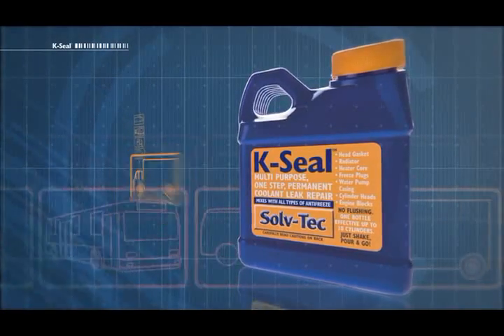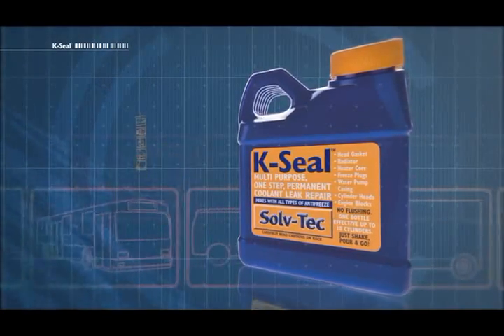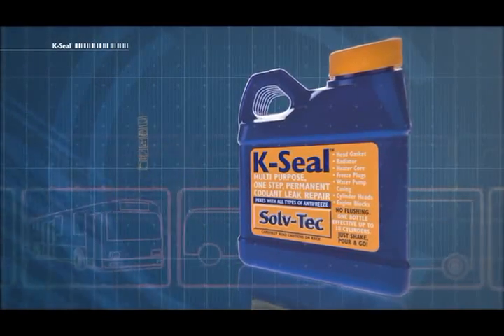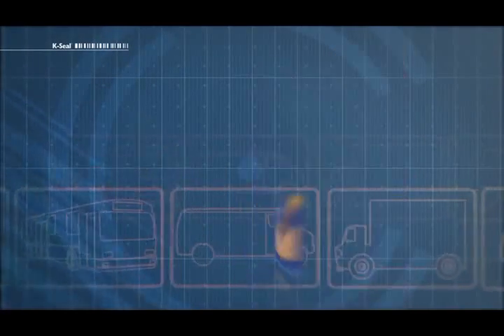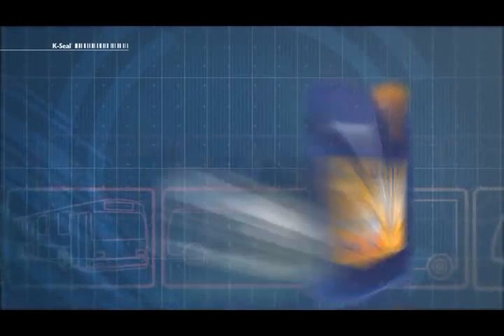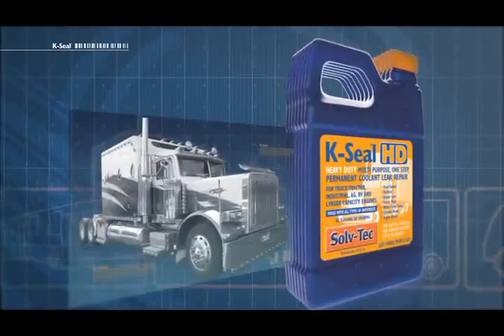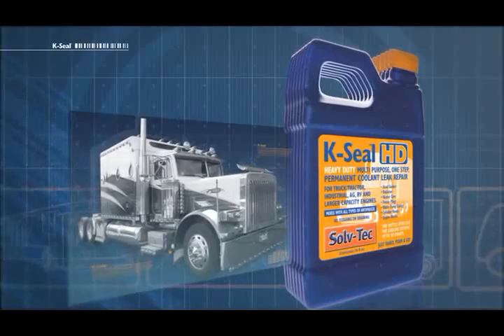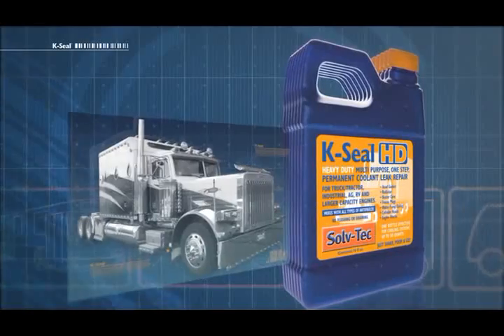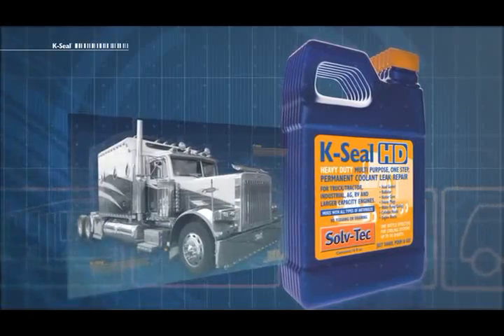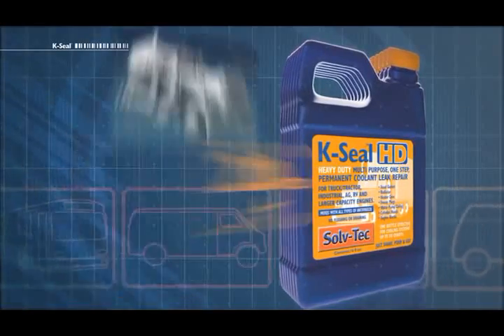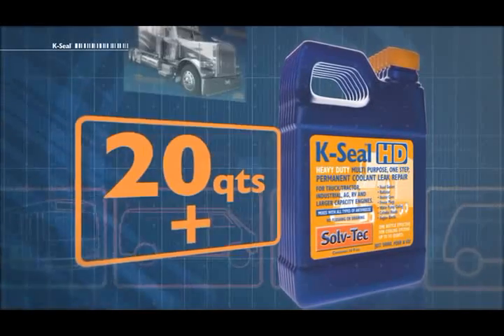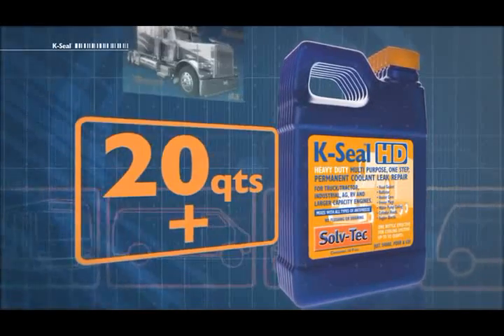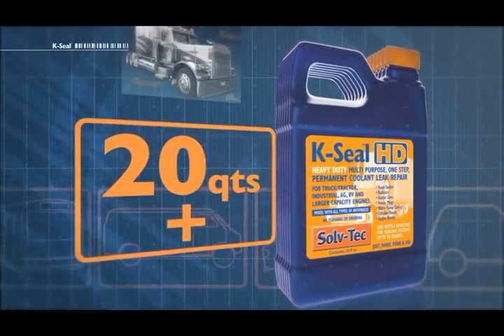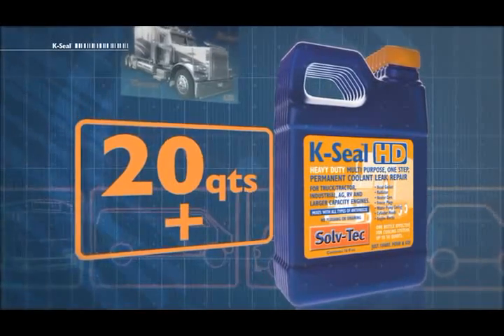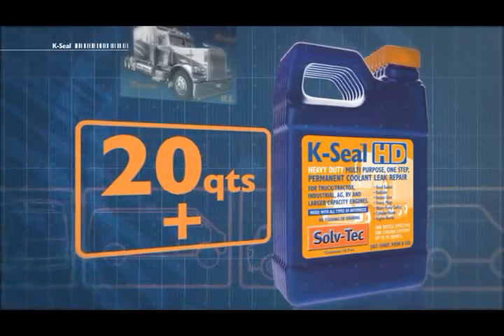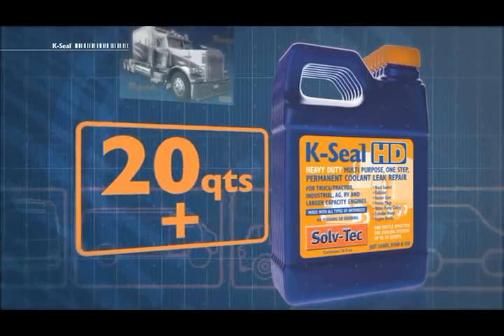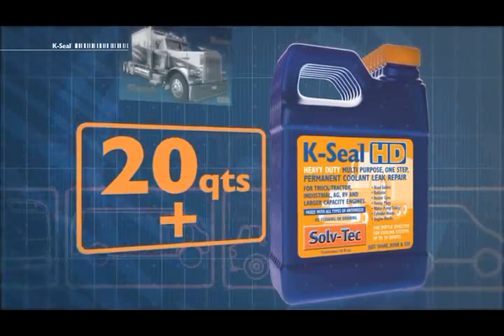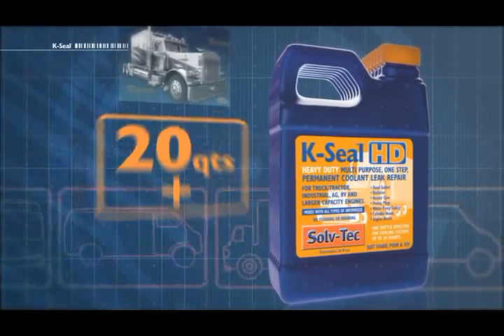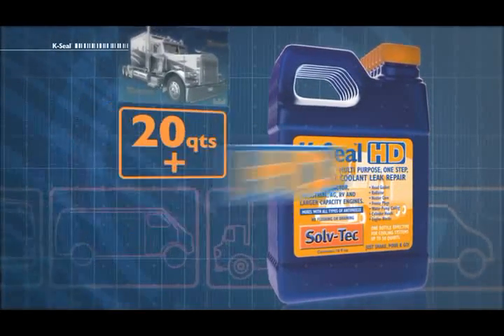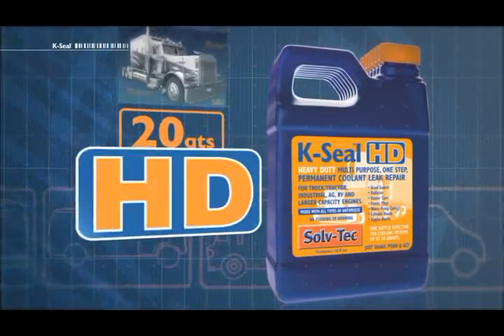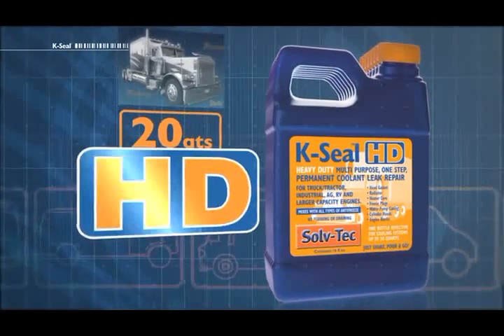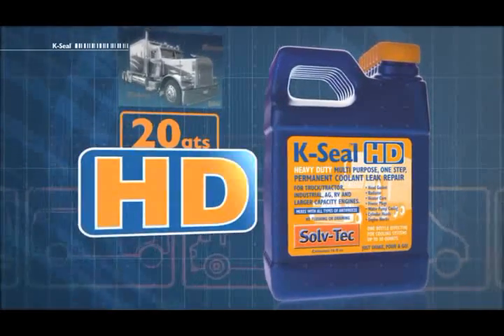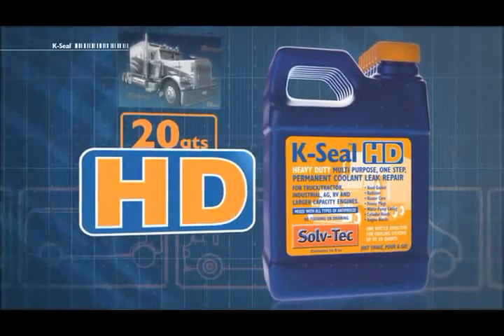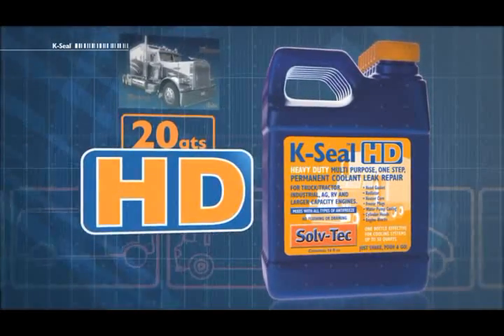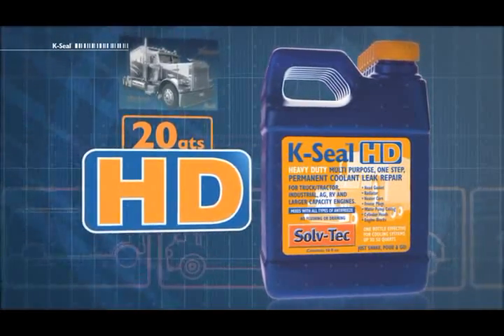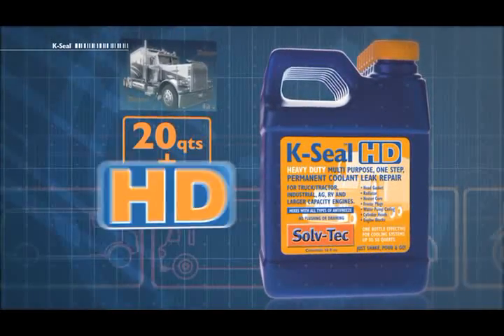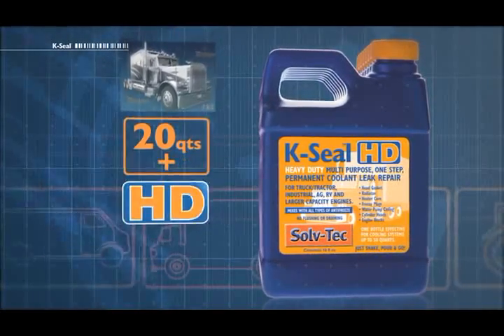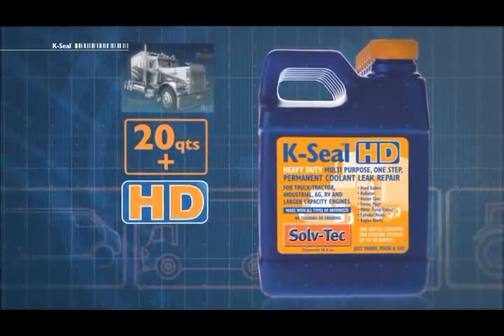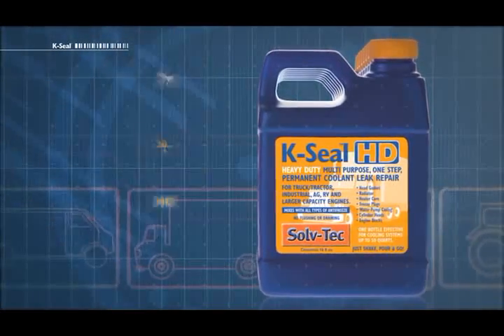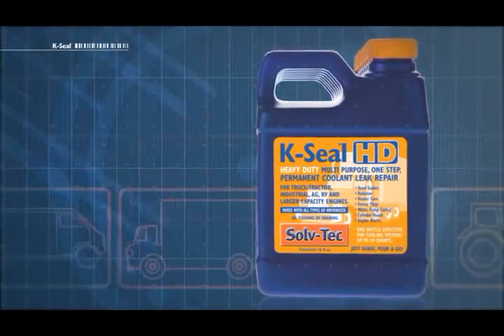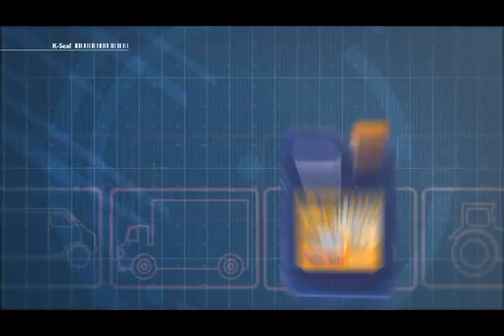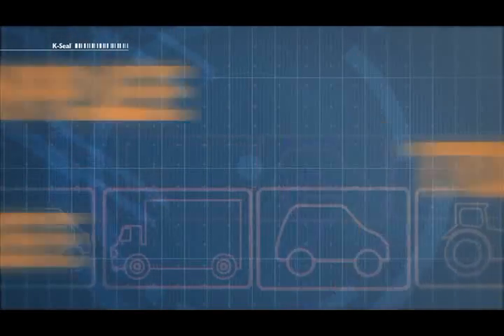For cooling systems over 20 cores, use K-Seal HD, specially designed for large engines.